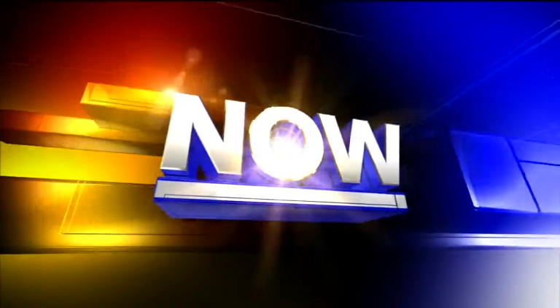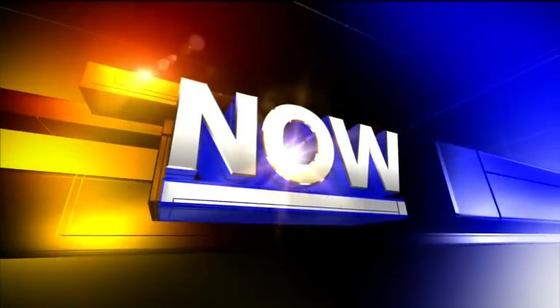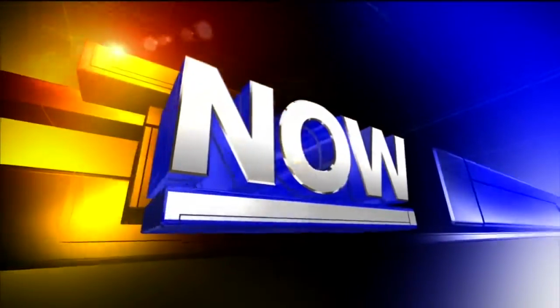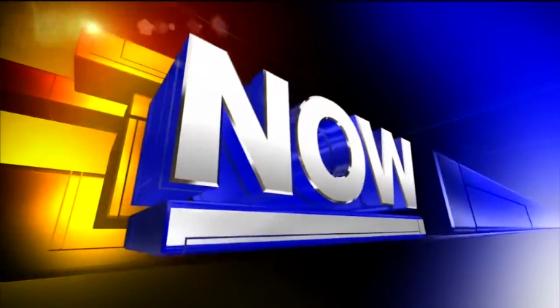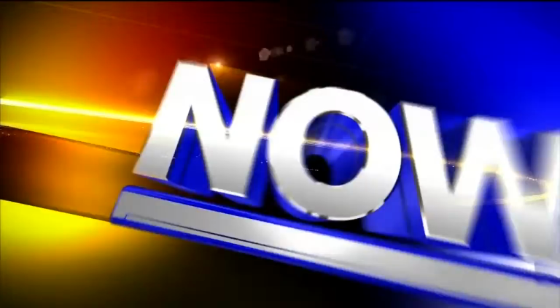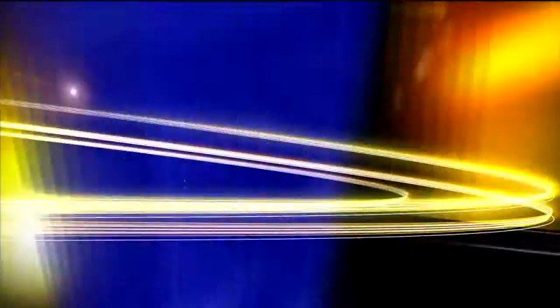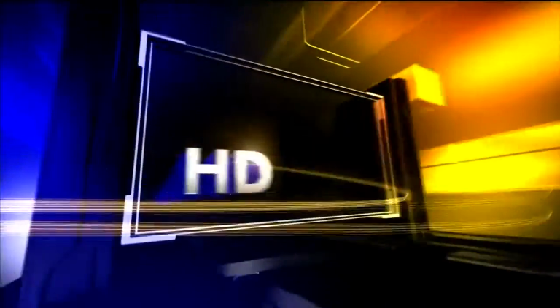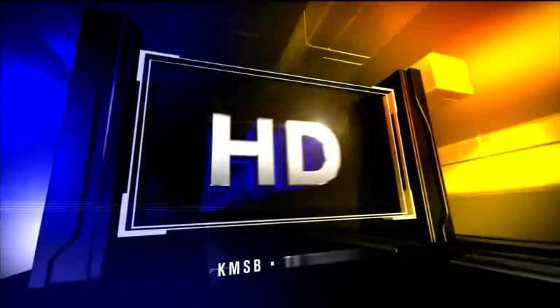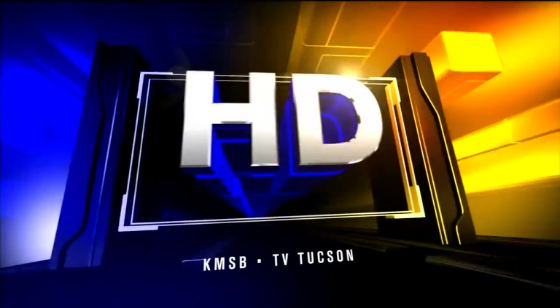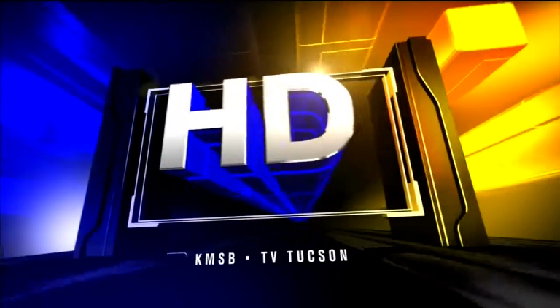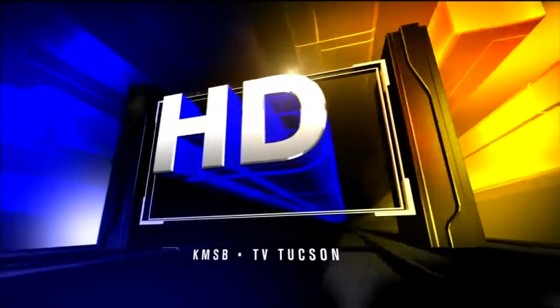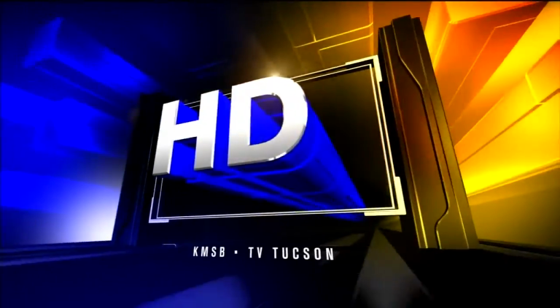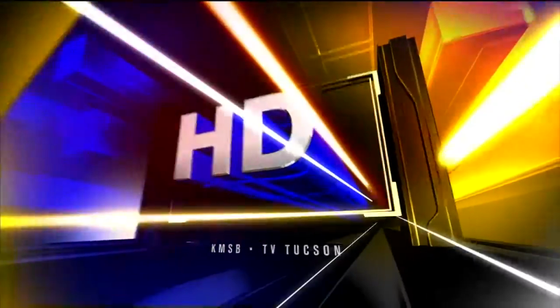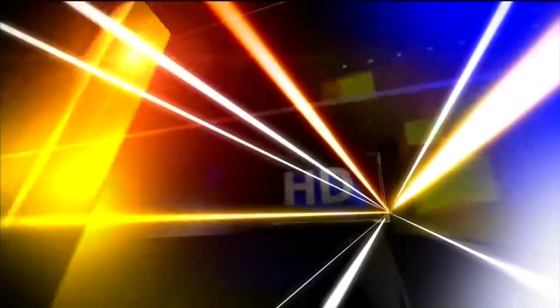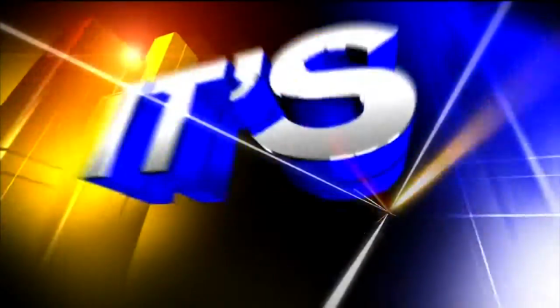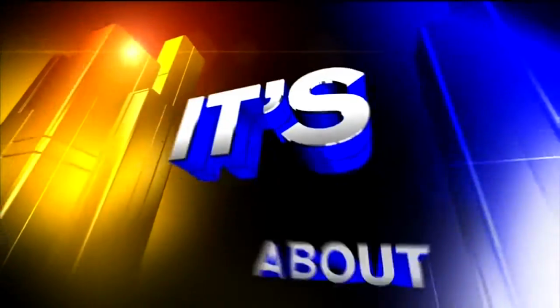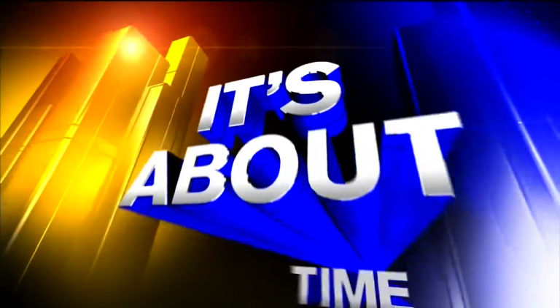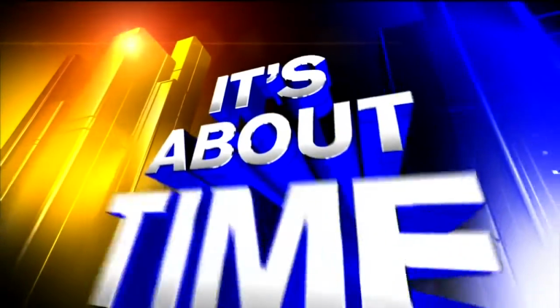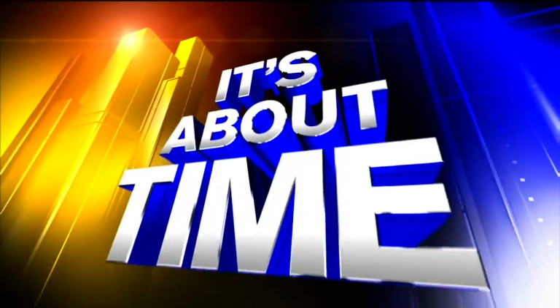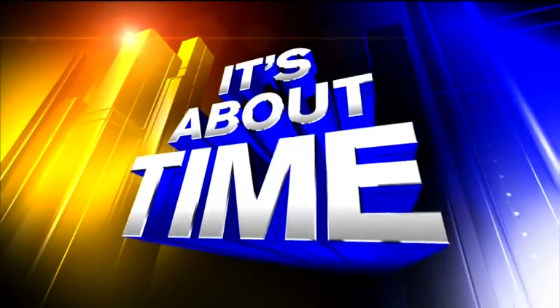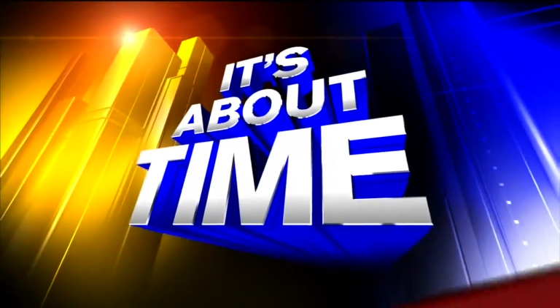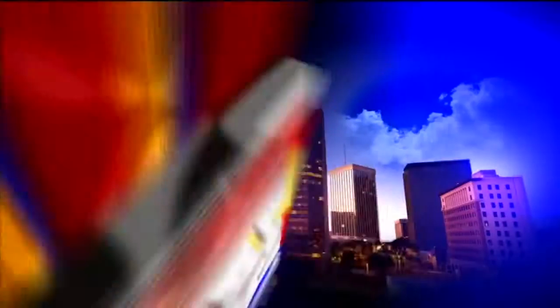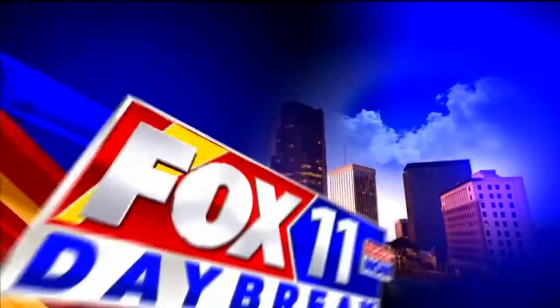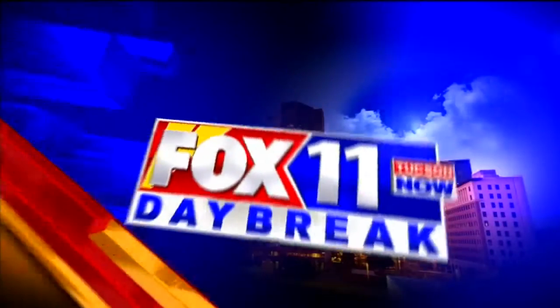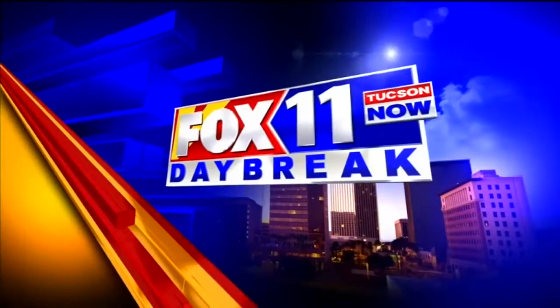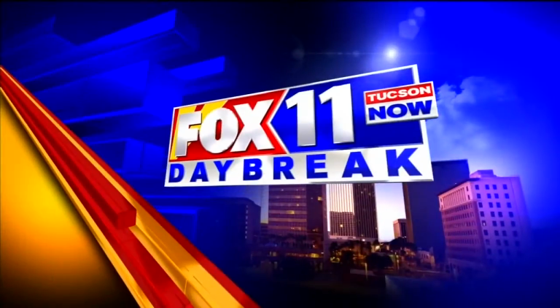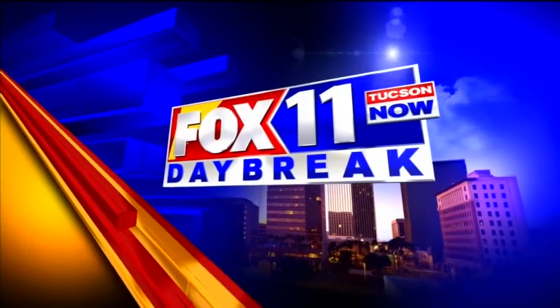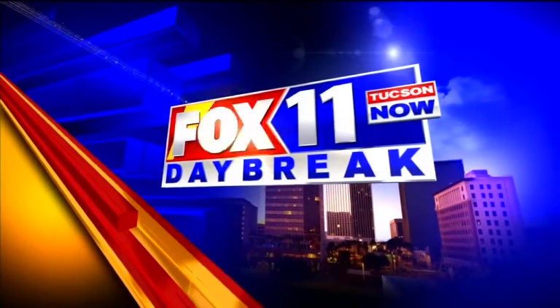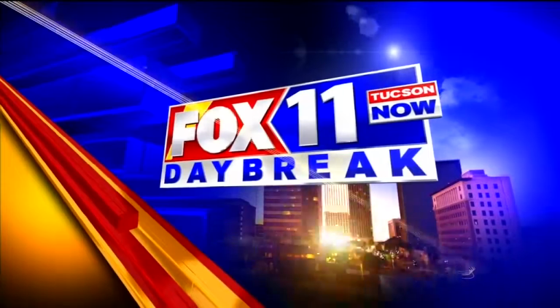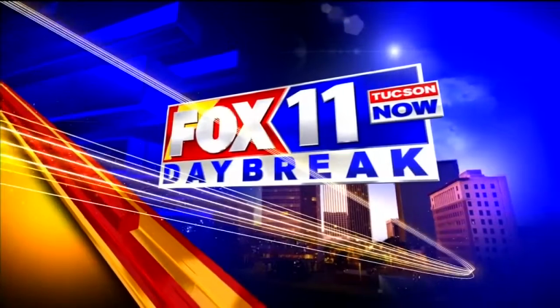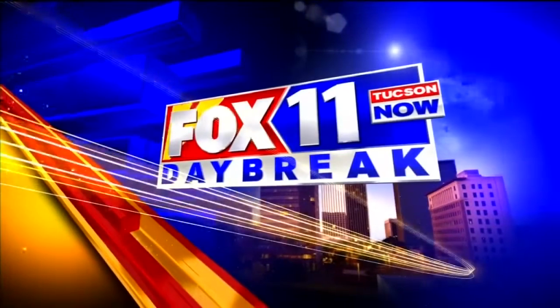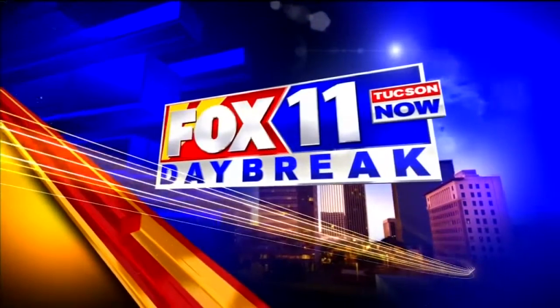Now, in high definition — it's about time, your time. Fox 11 Tucson Now Daybreak.